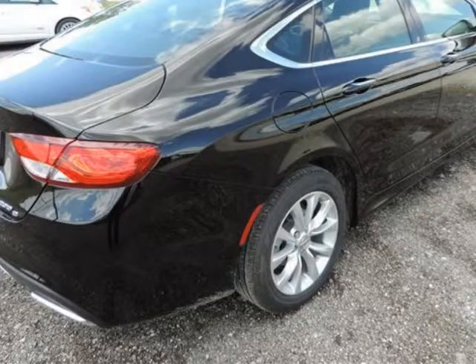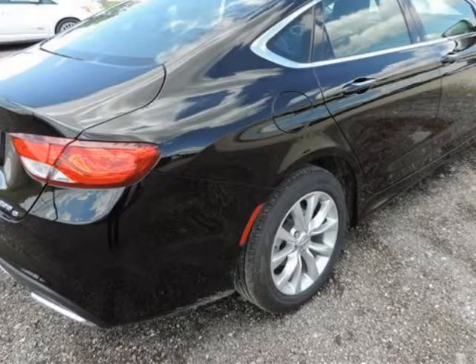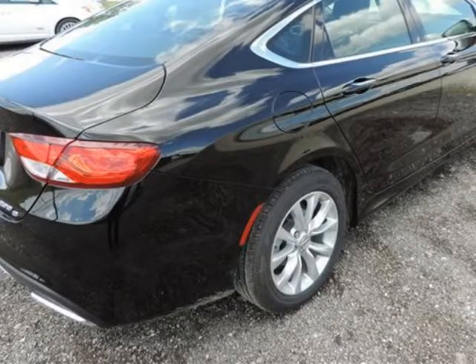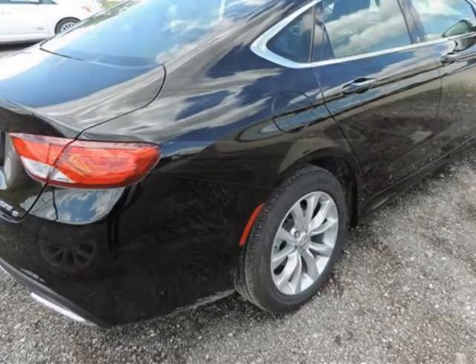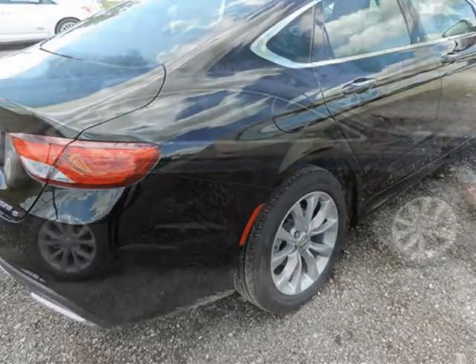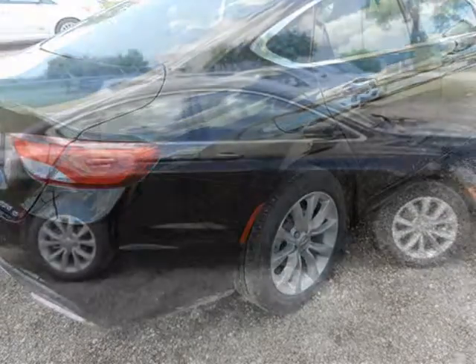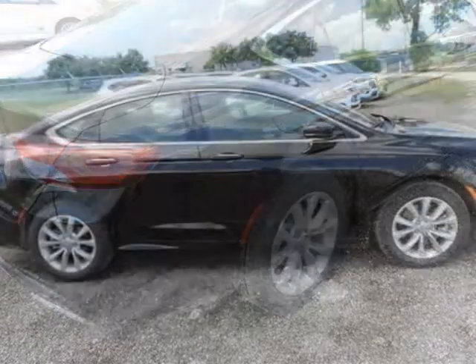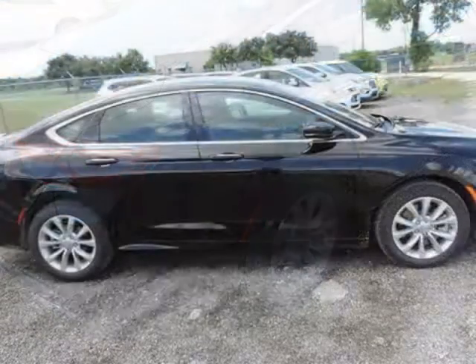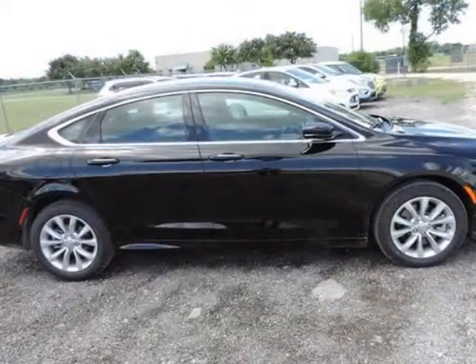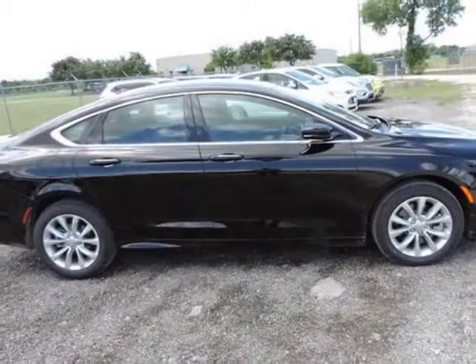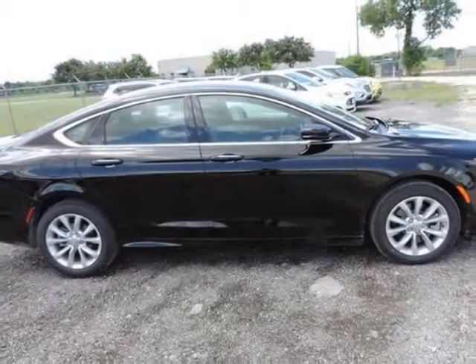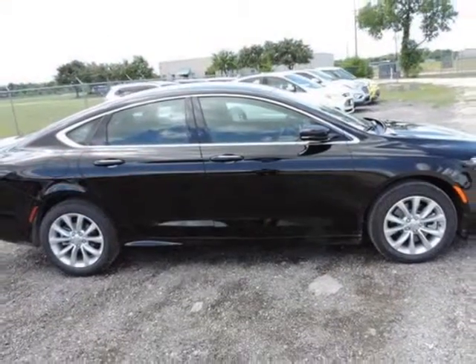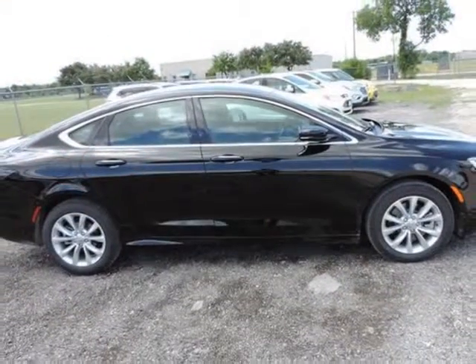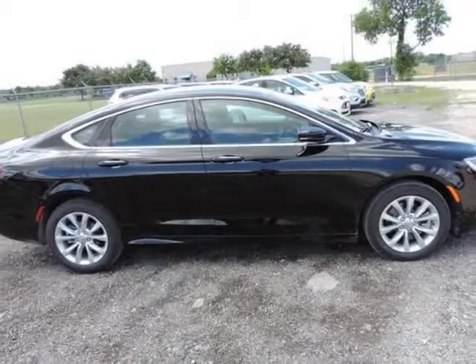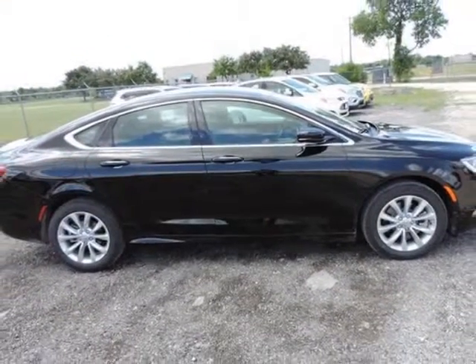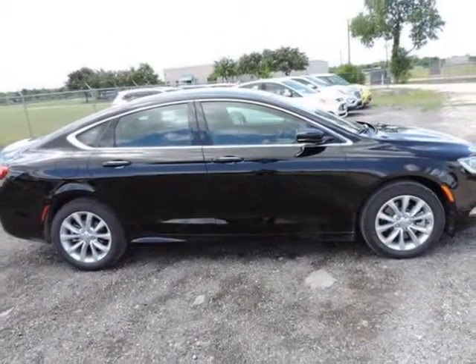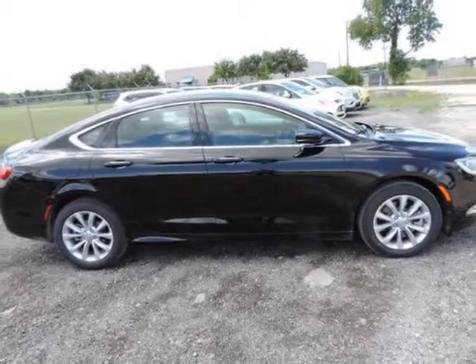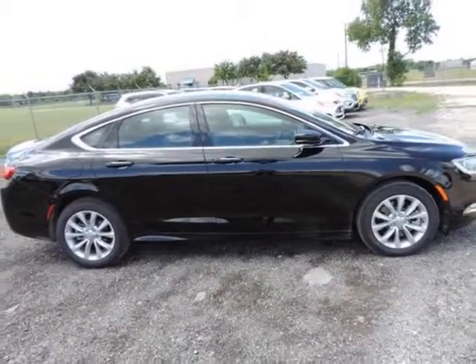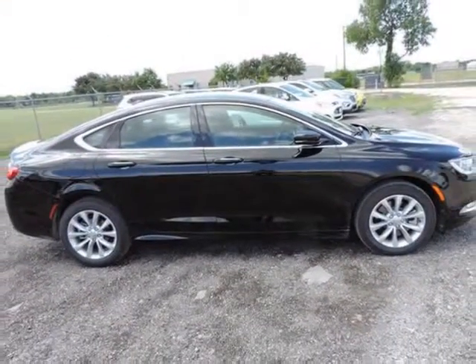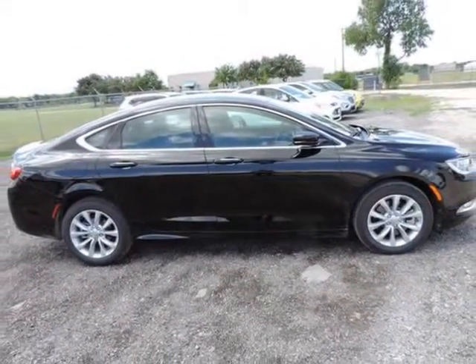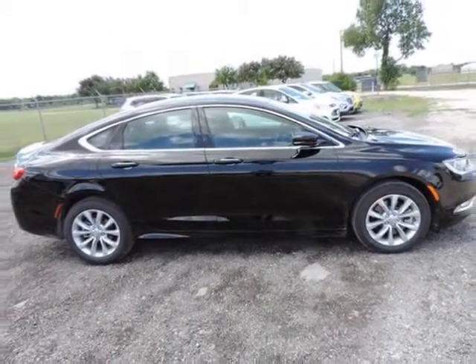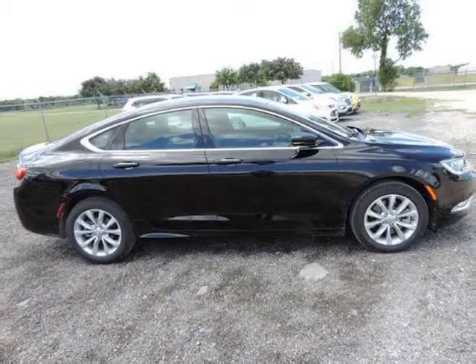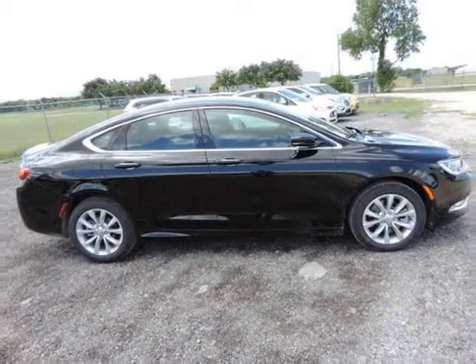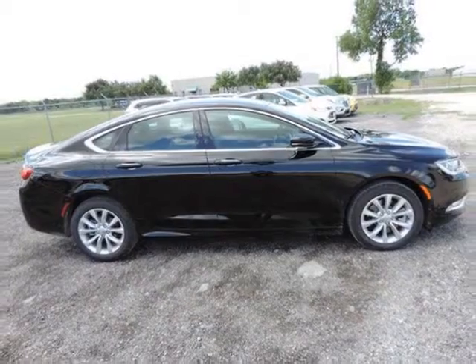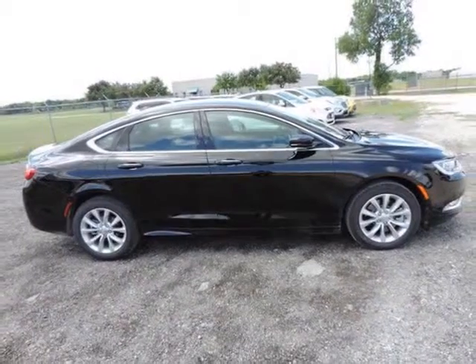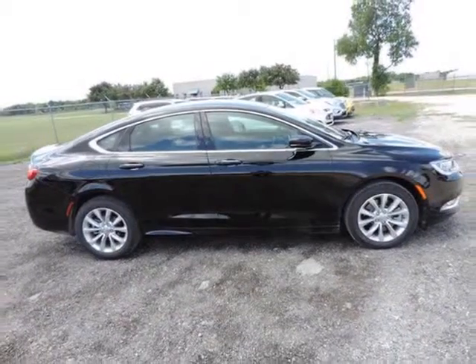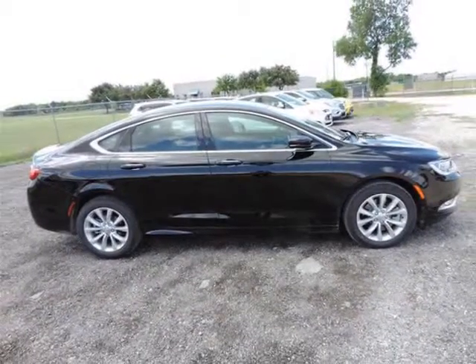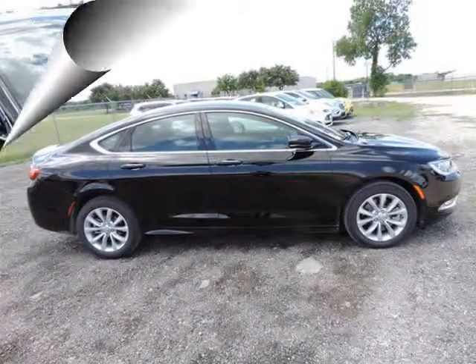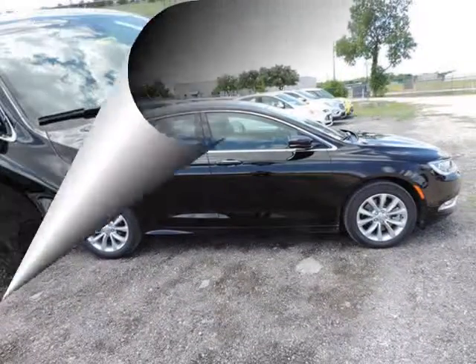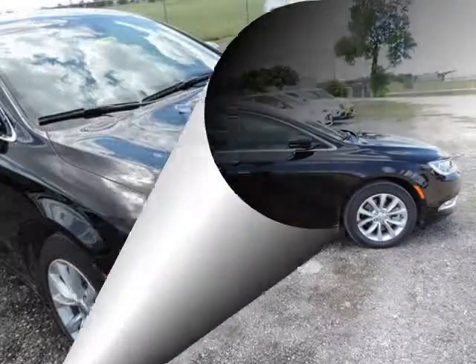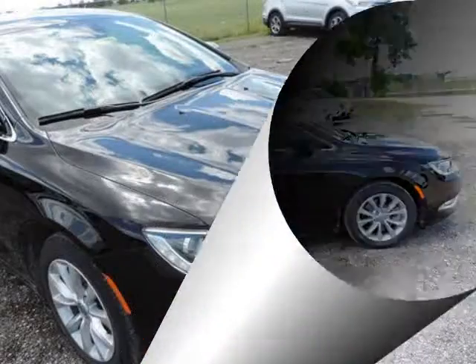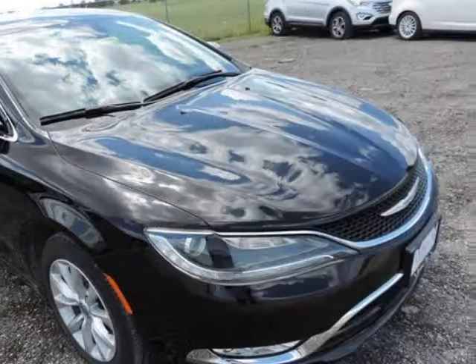Warranty information: purchase this Chrysler with confidence knowing it is backed with a 36 month, 36,000 mile warranty.